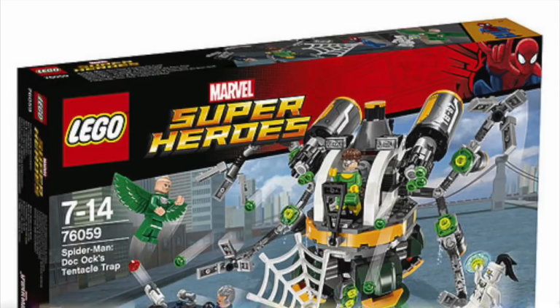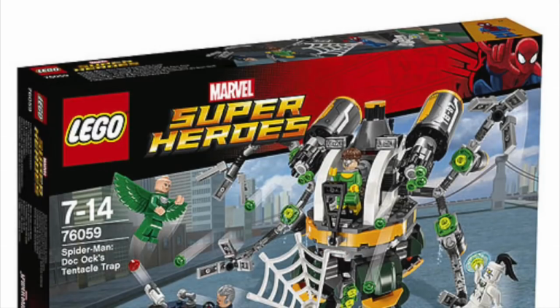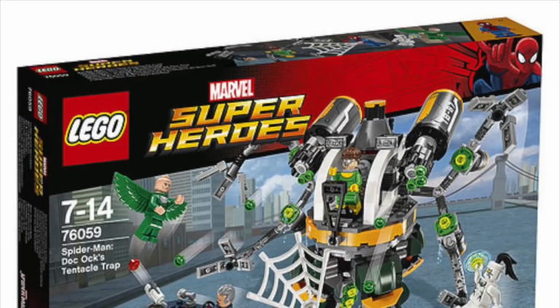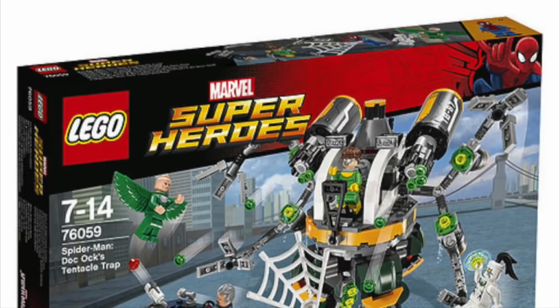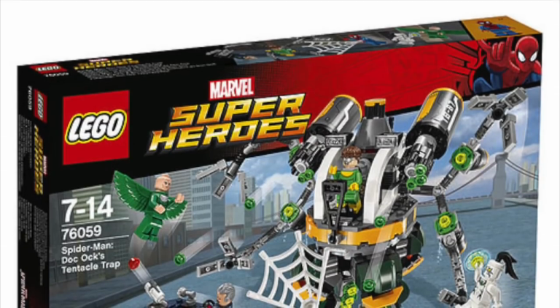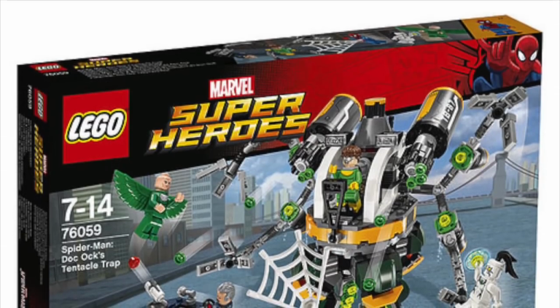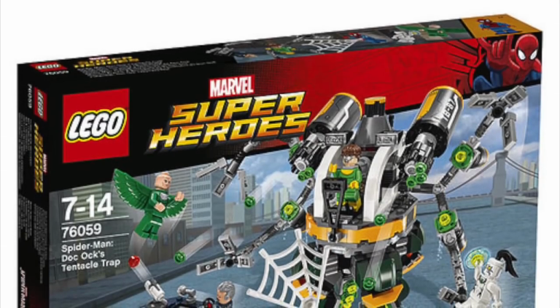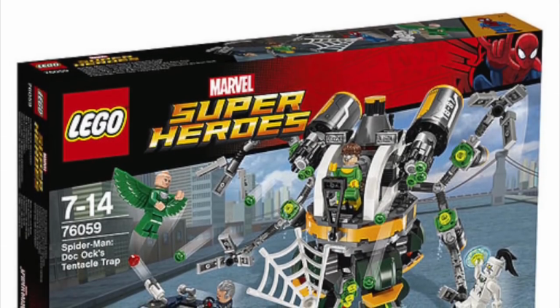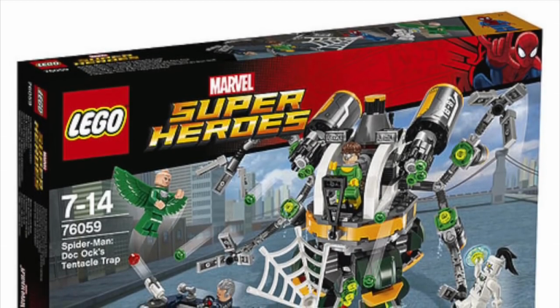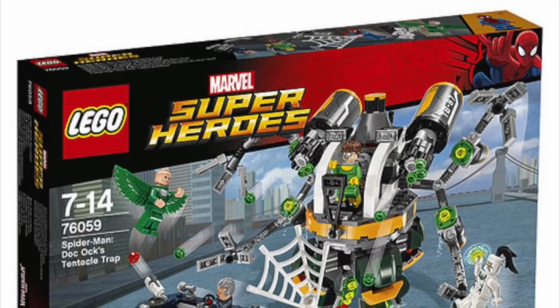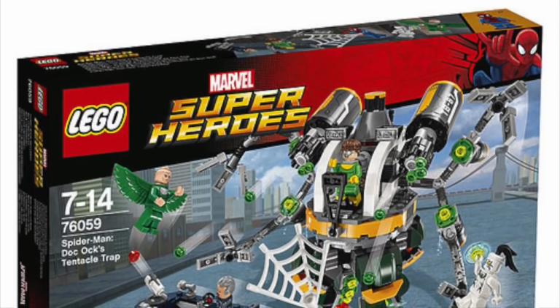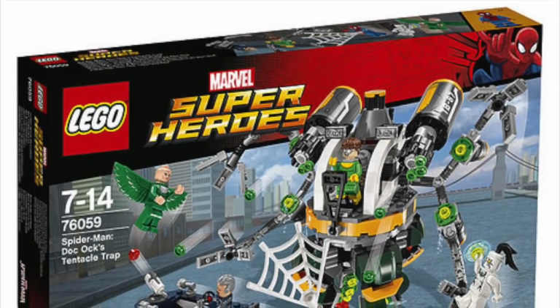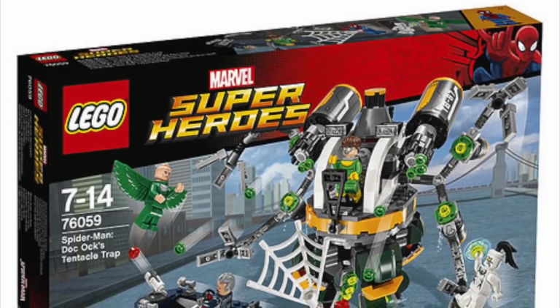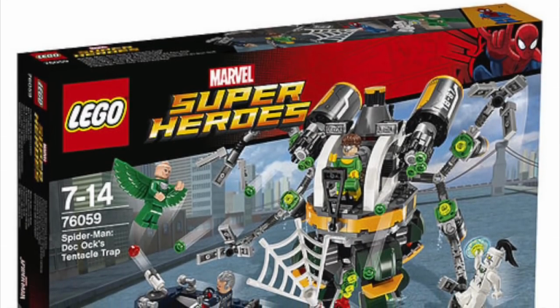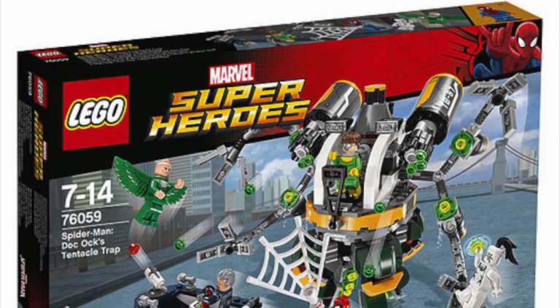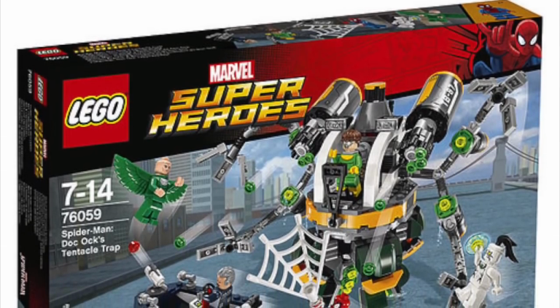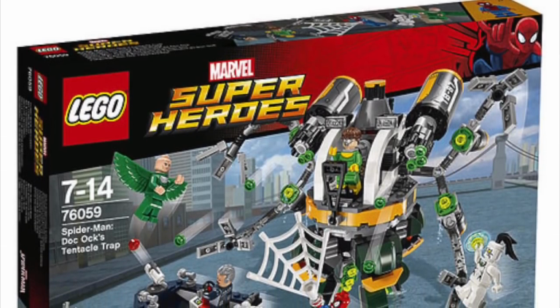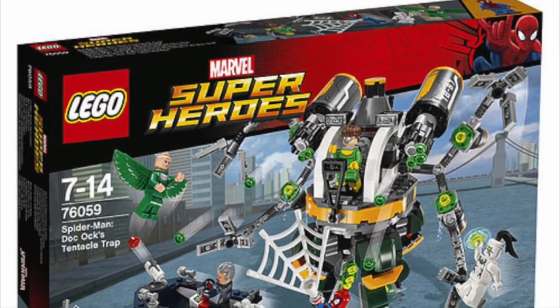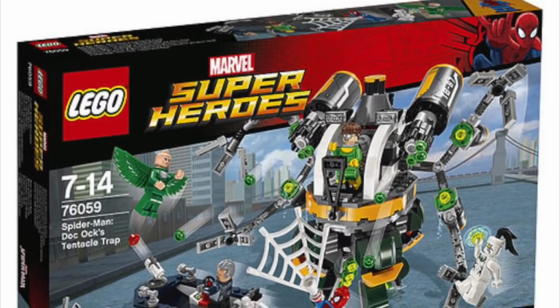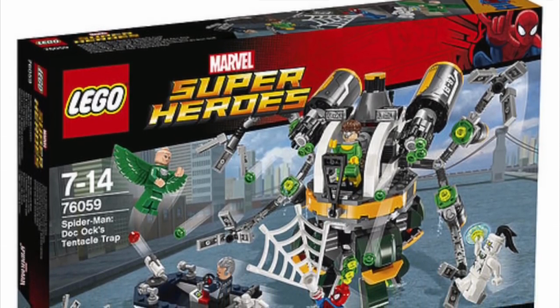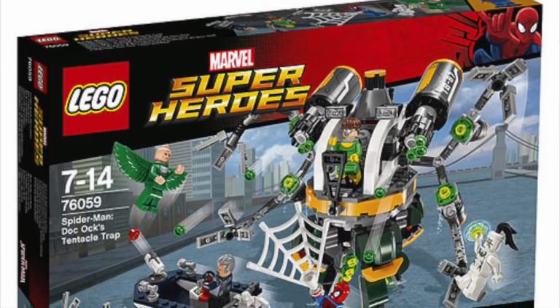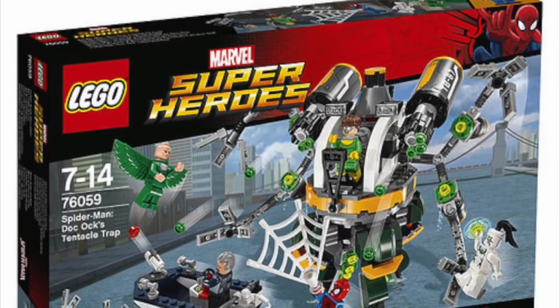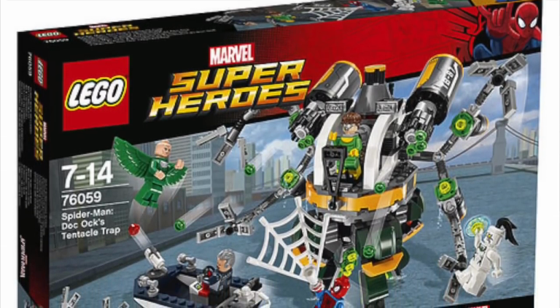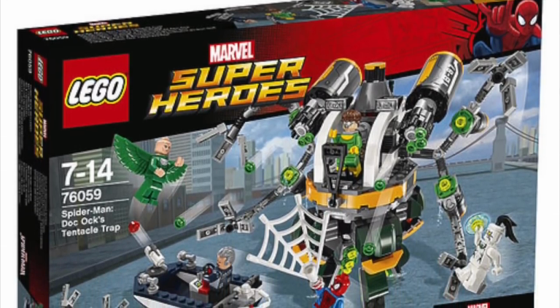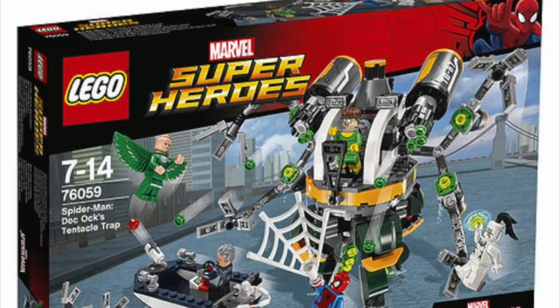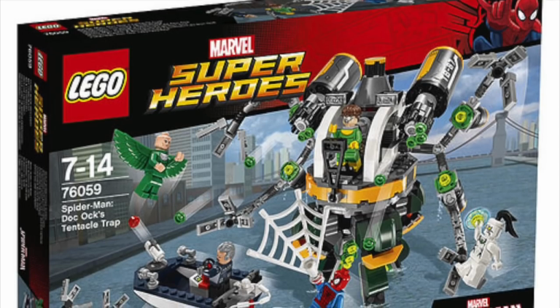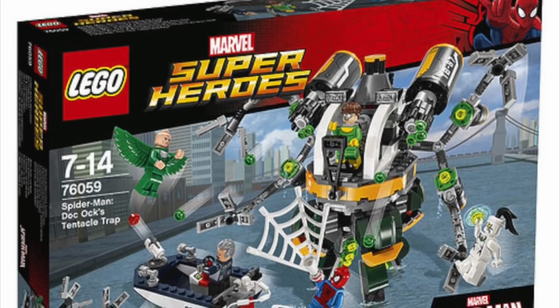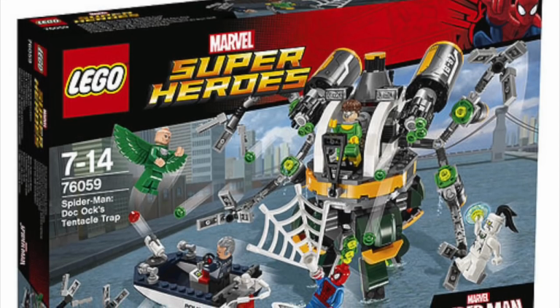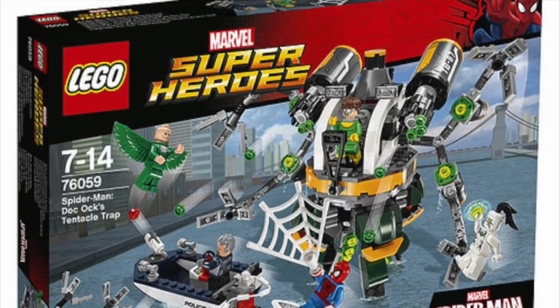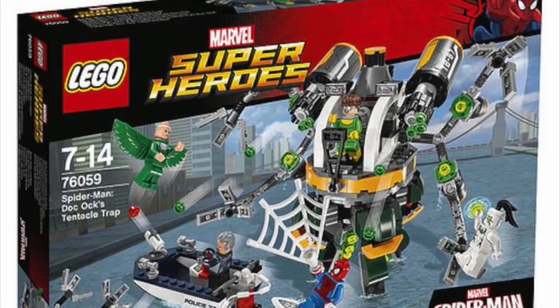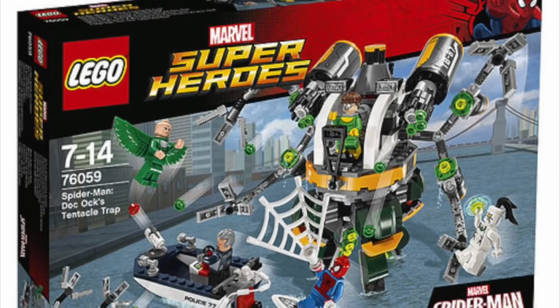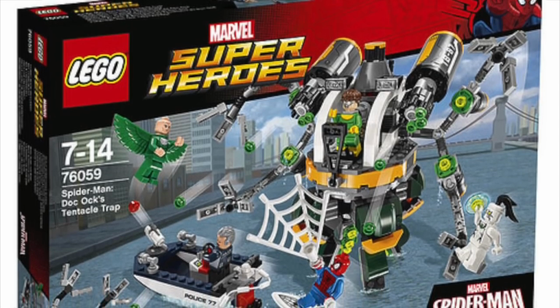Hey guys, Brick Queen here with some awesome Lego superhero set pictures that have been revealed.